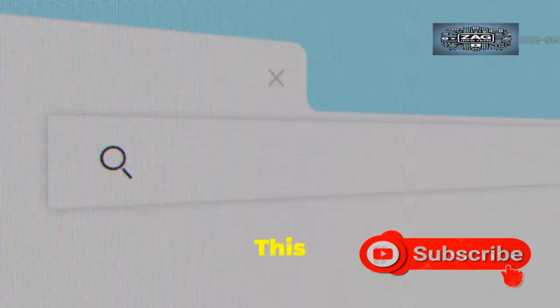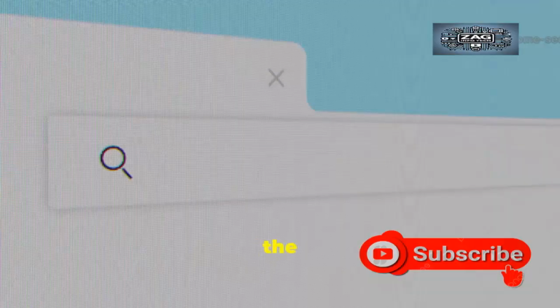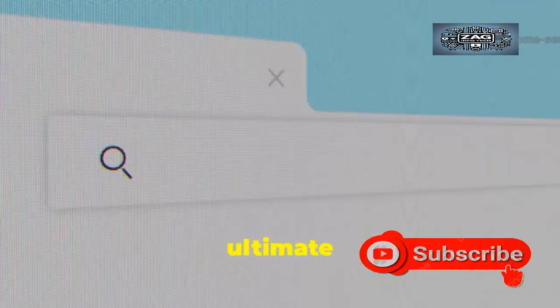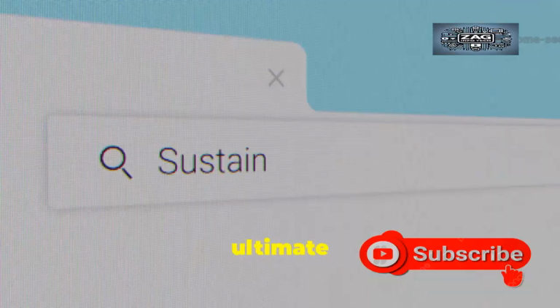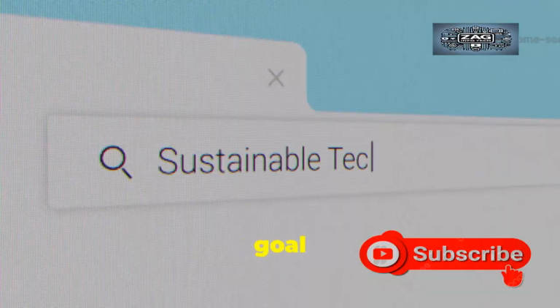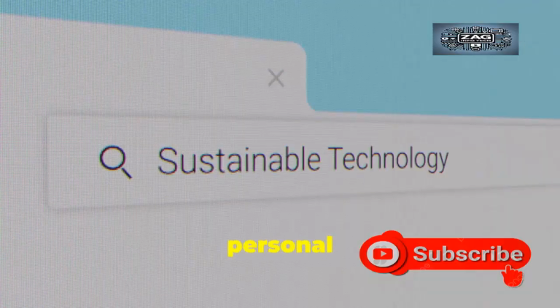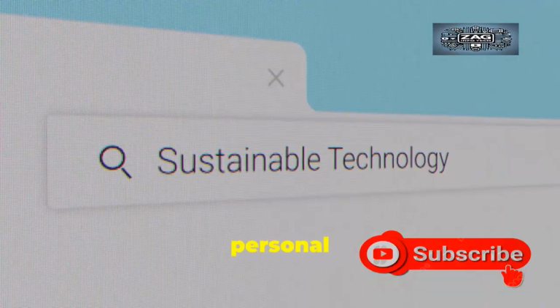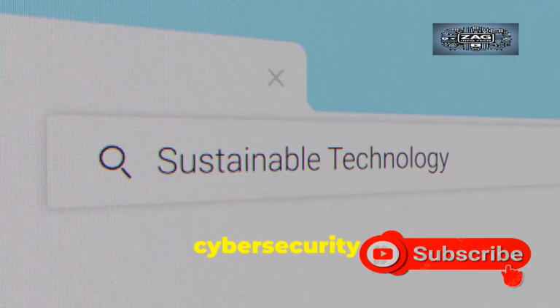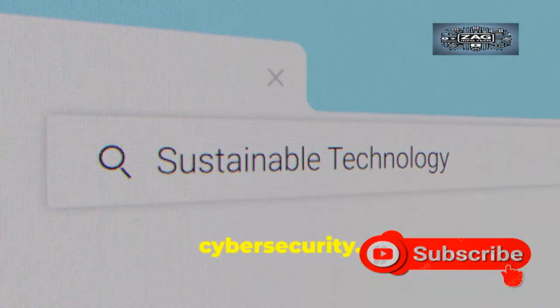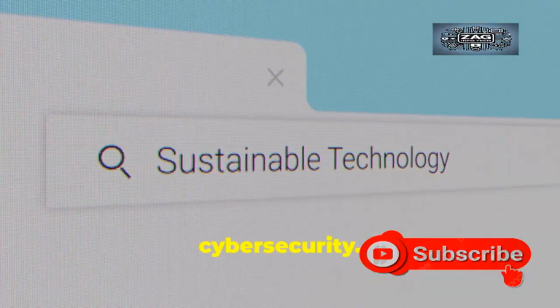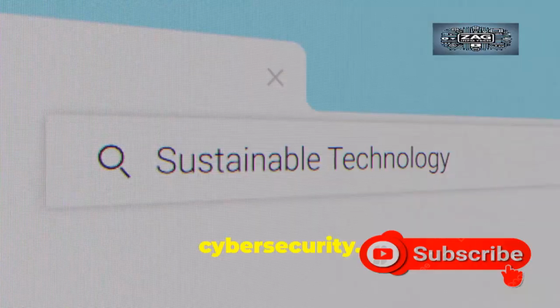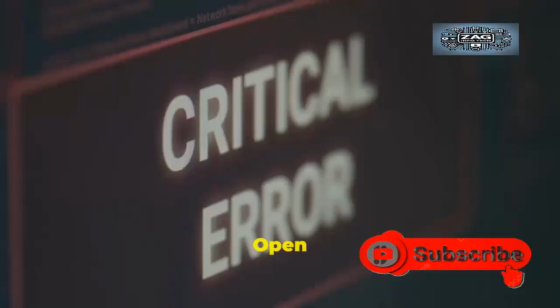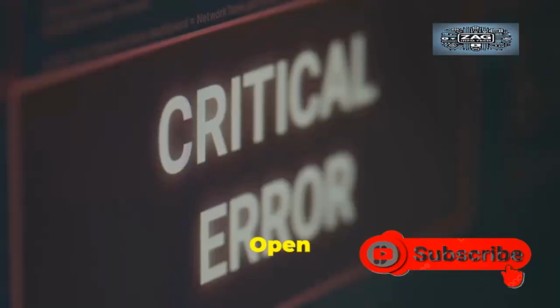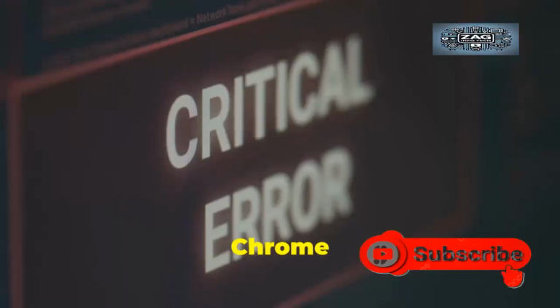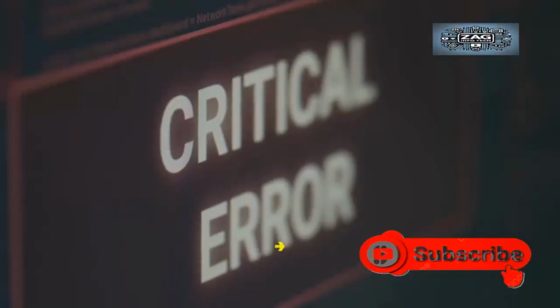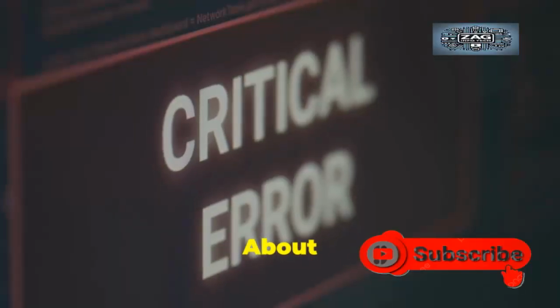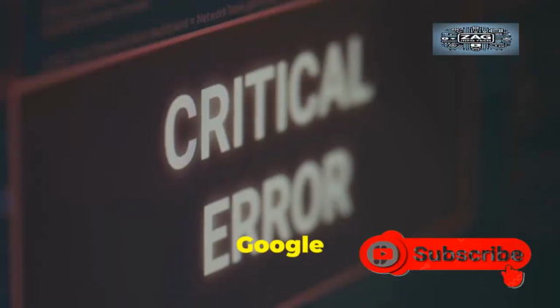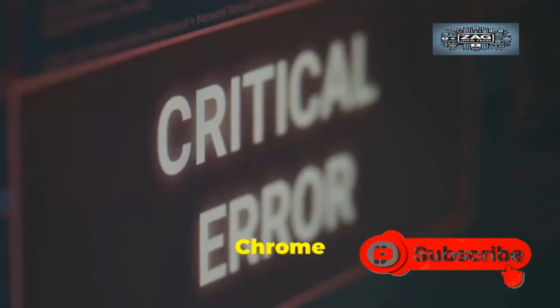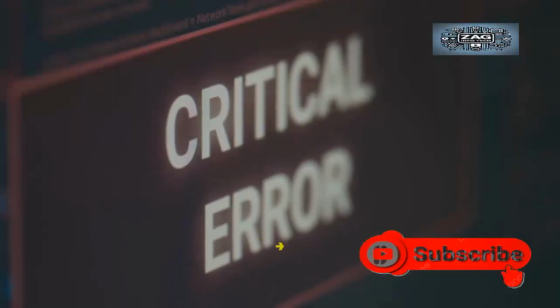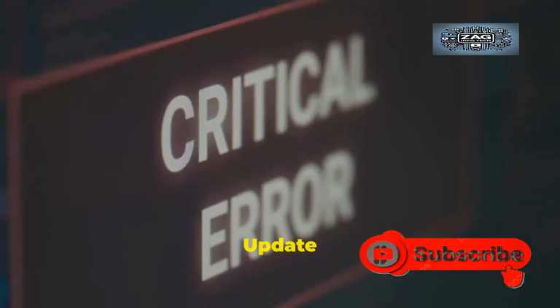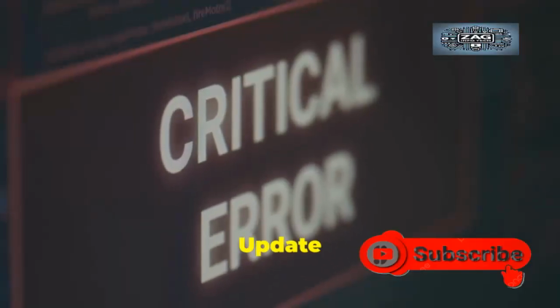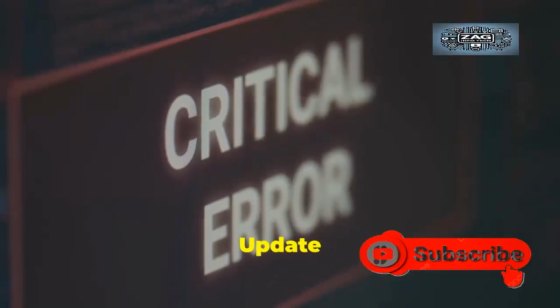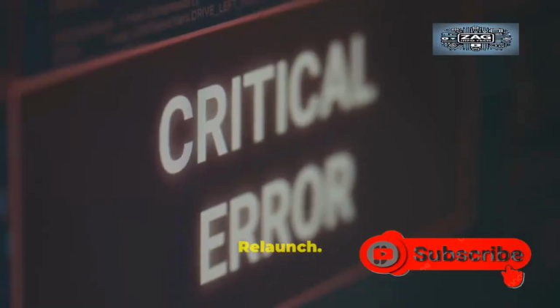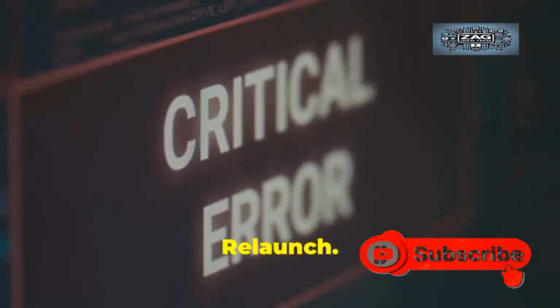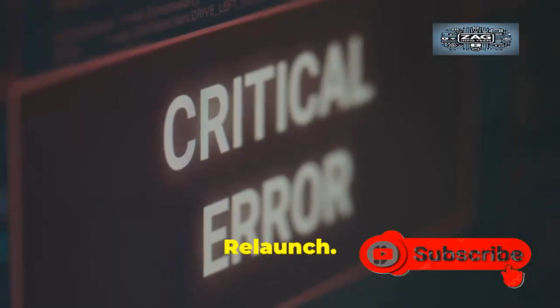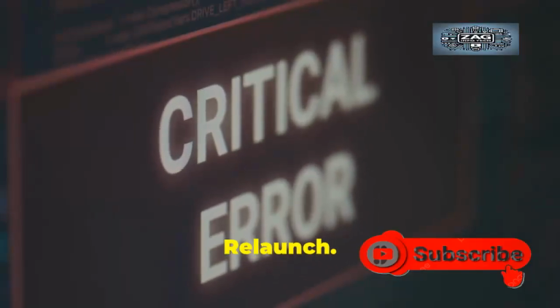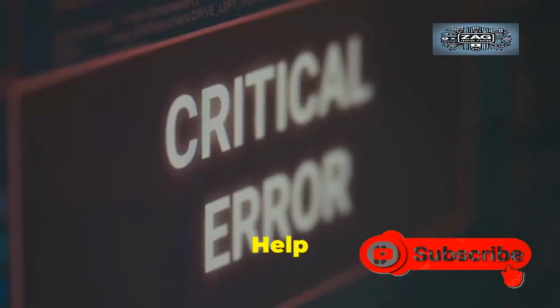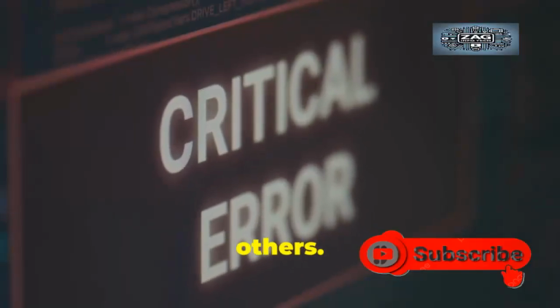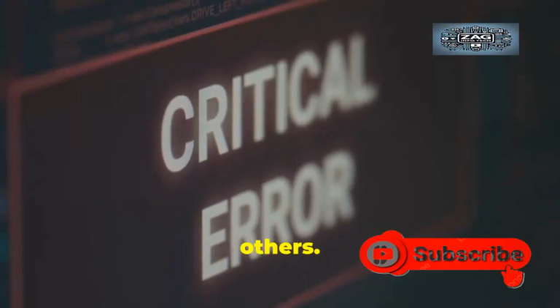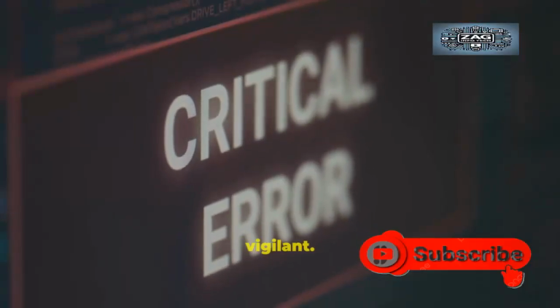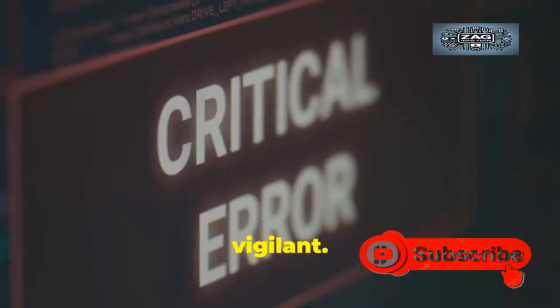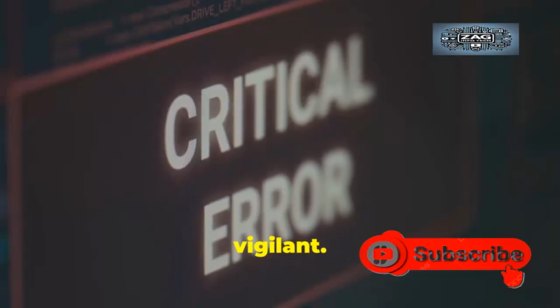This is the ultimate goal of personal cybersecurity. Open Chrome, go to About Google Chrome, update, relaunch, help others, be vigilant.